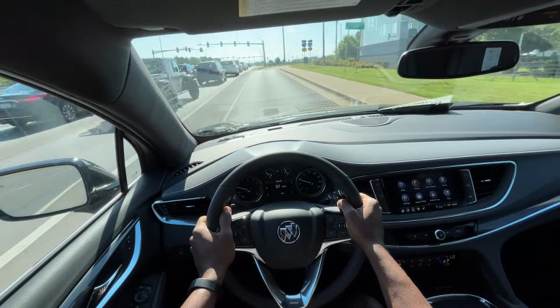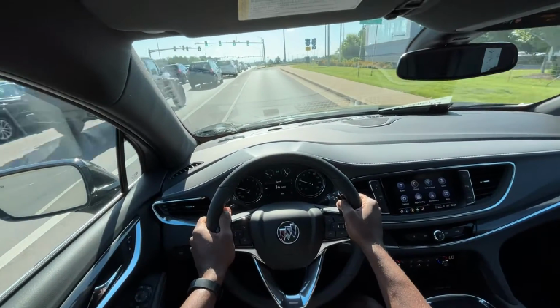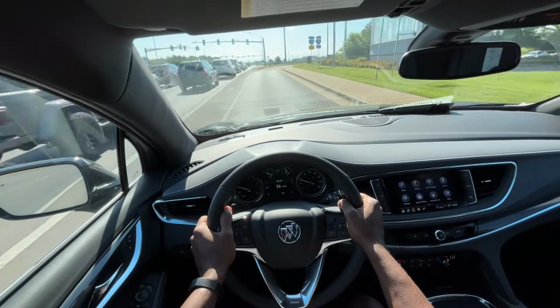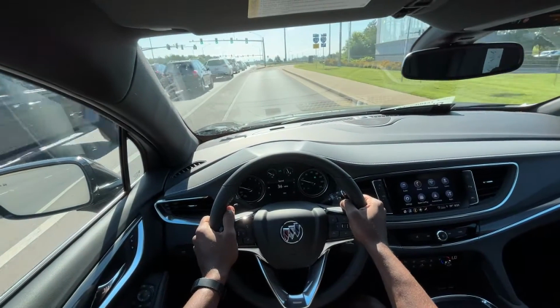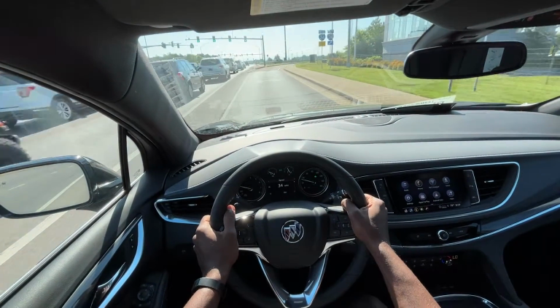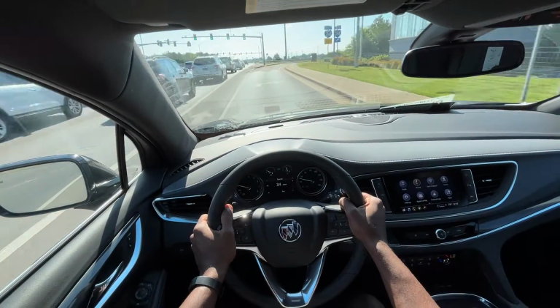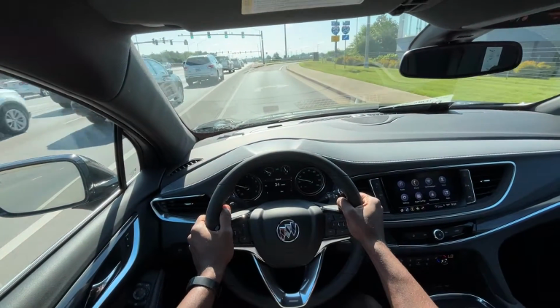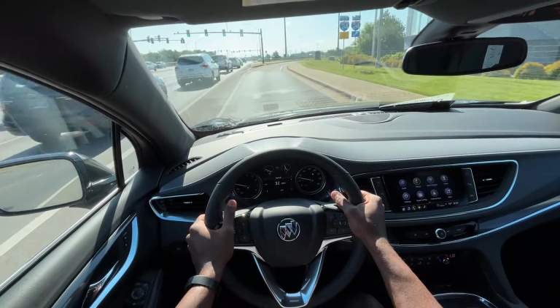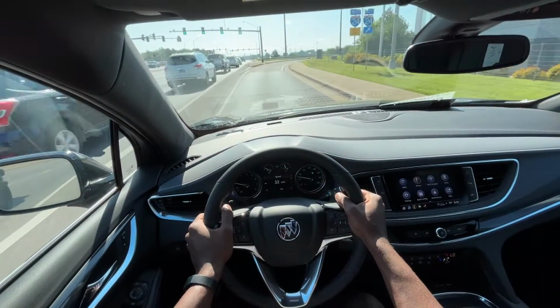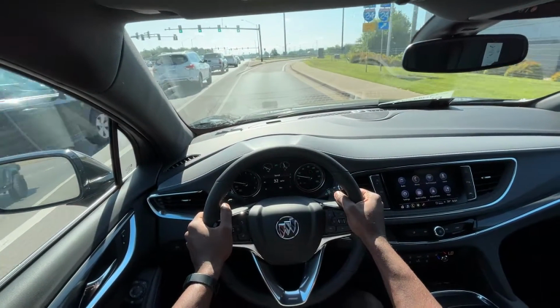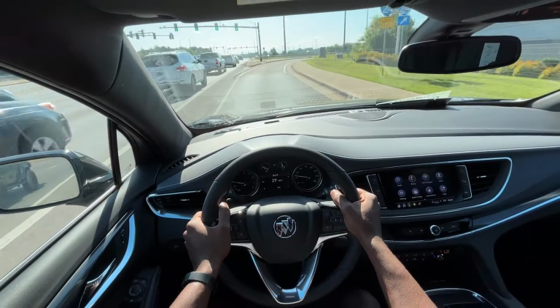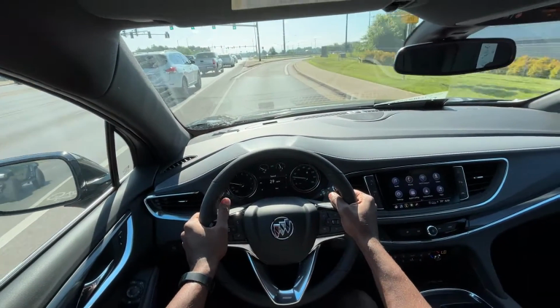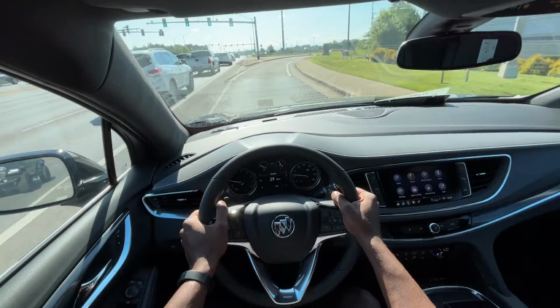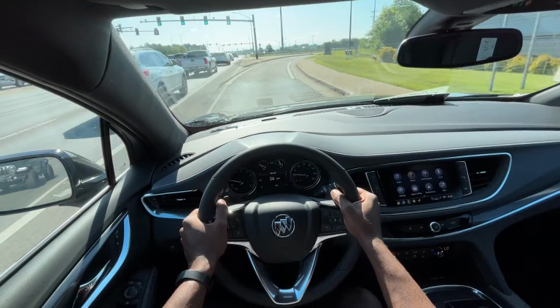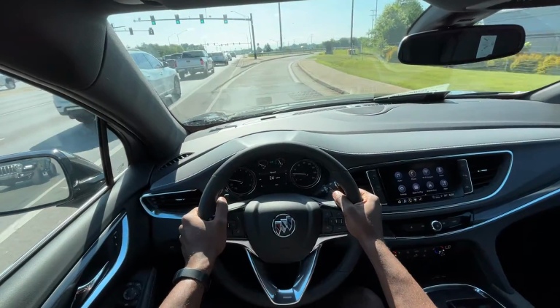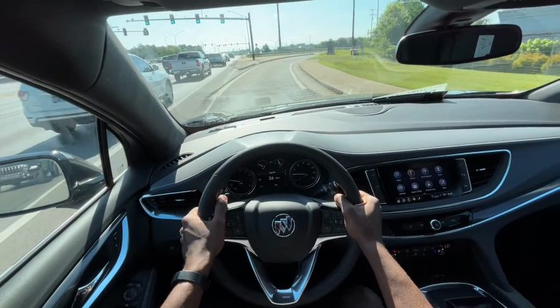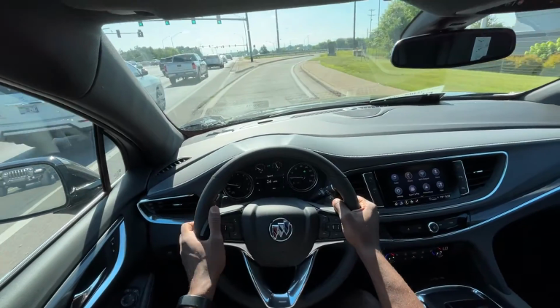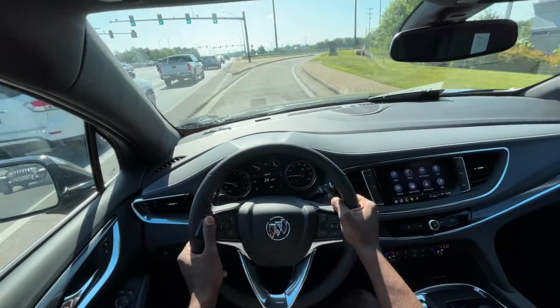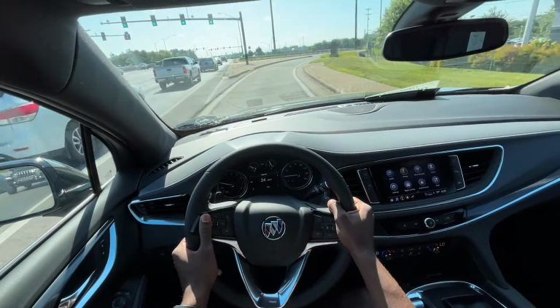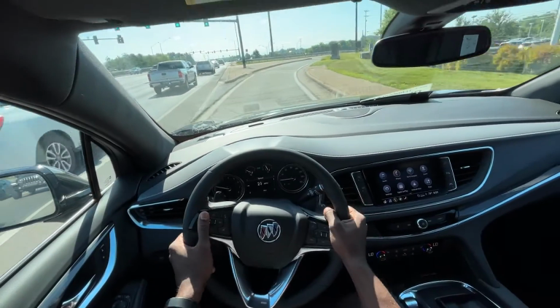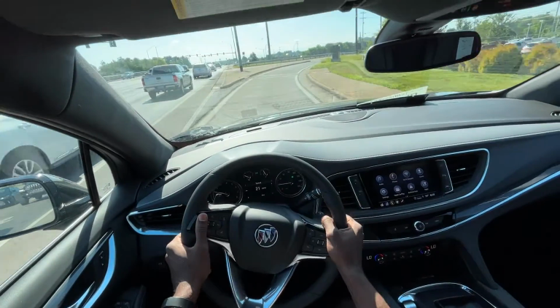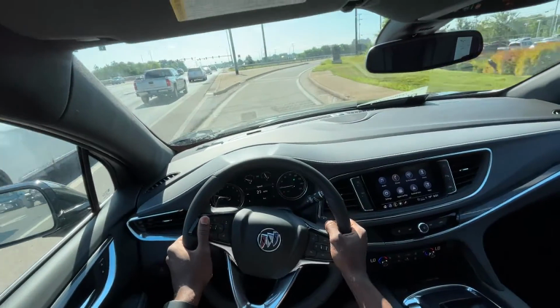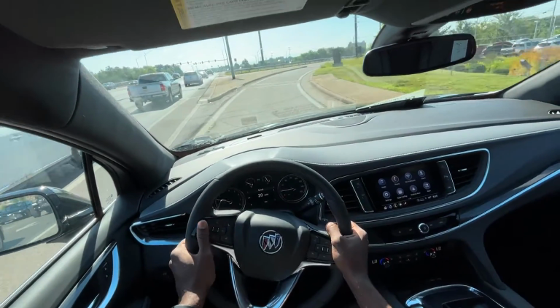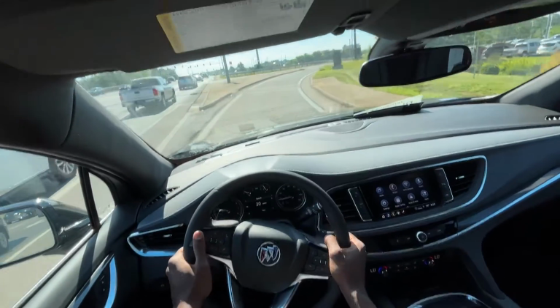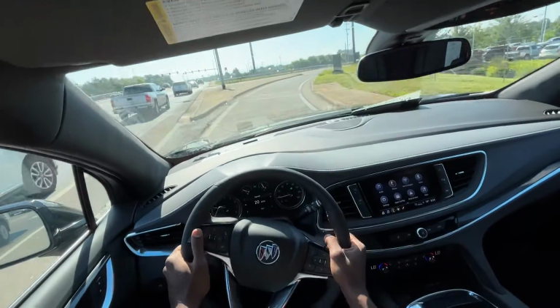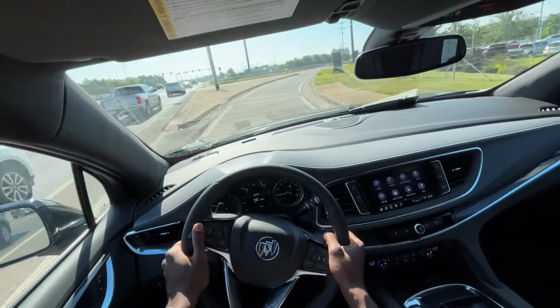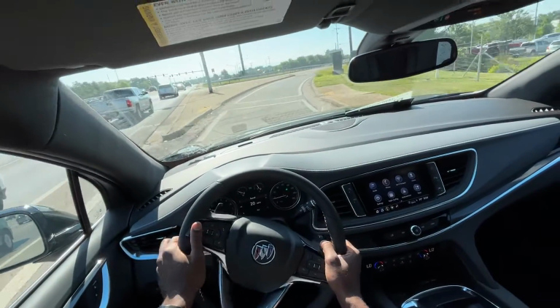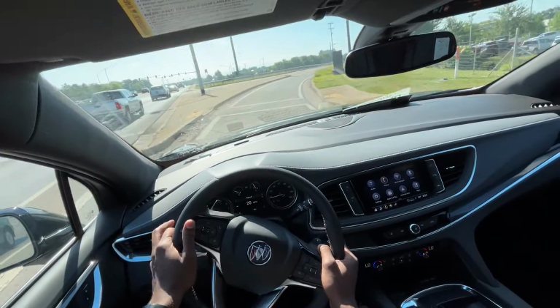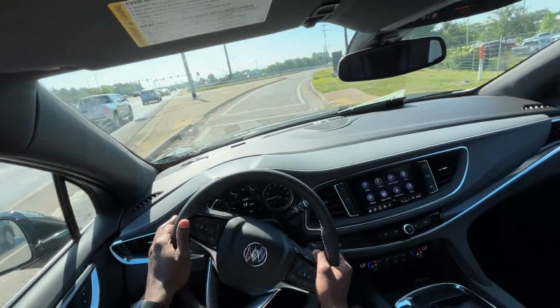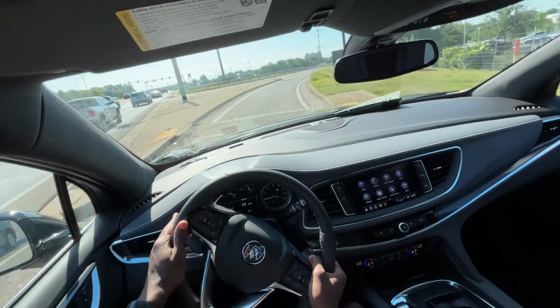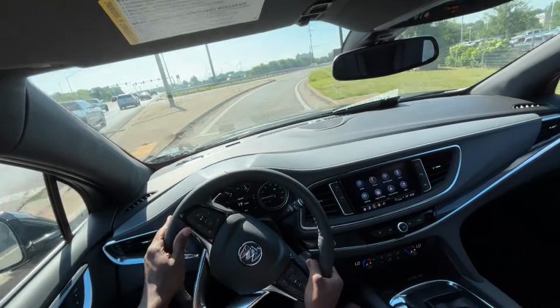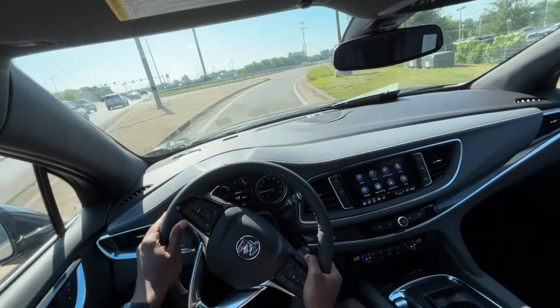But you still want something that looks good, rides well, and has great sound acoustics in the cabin.